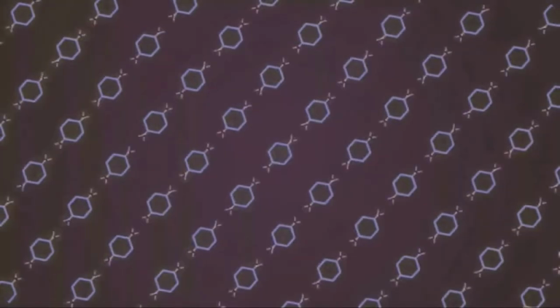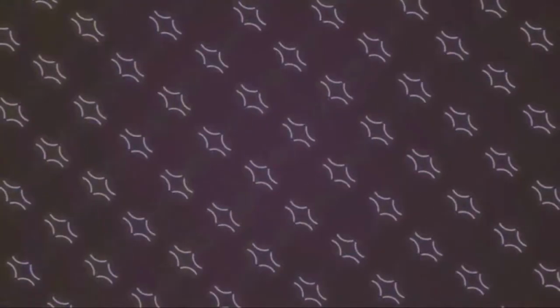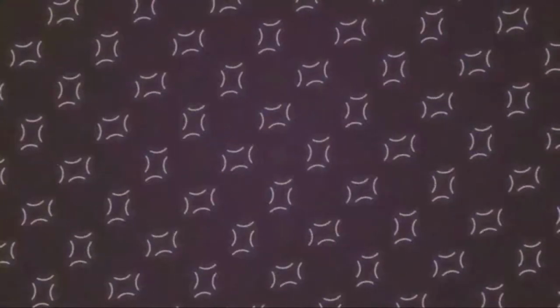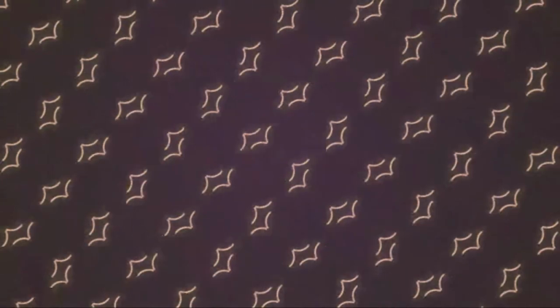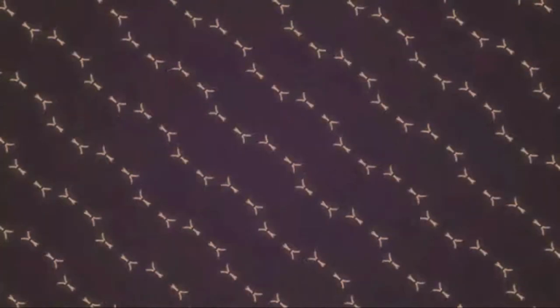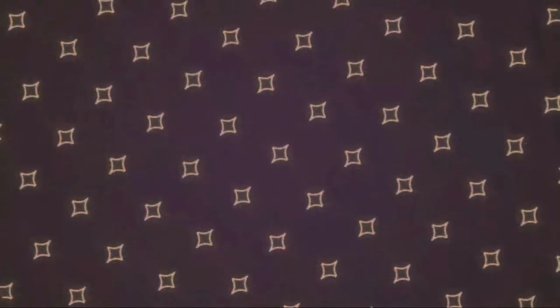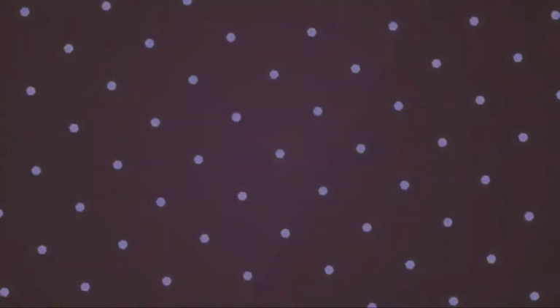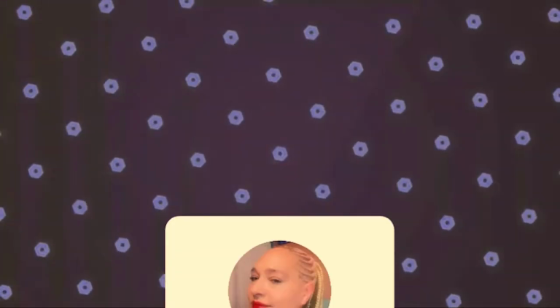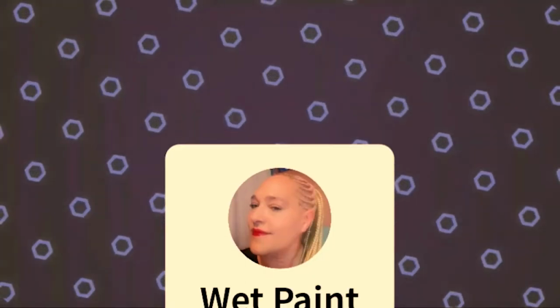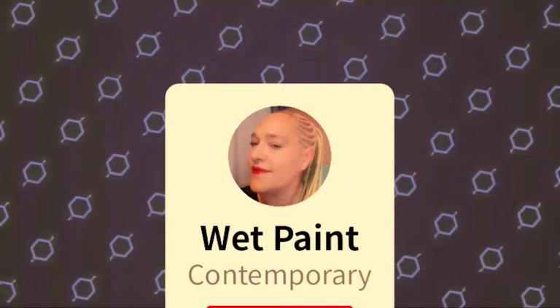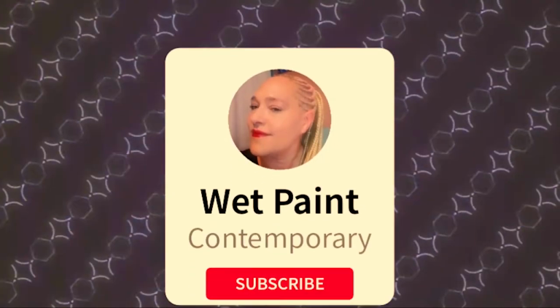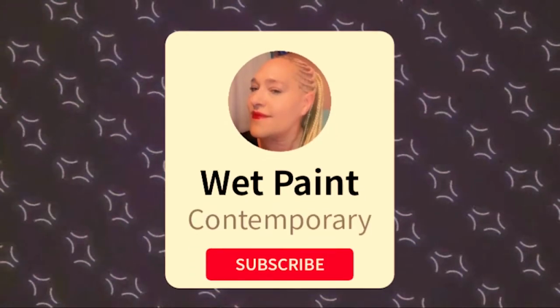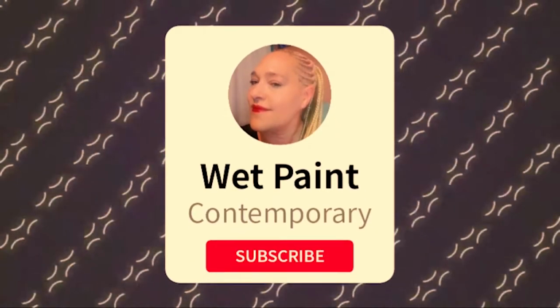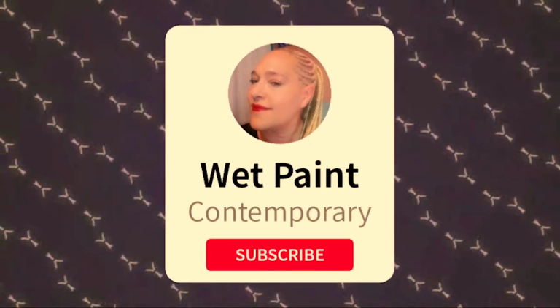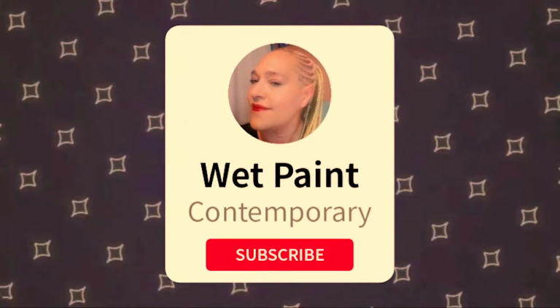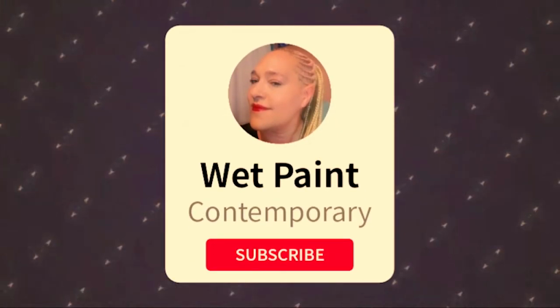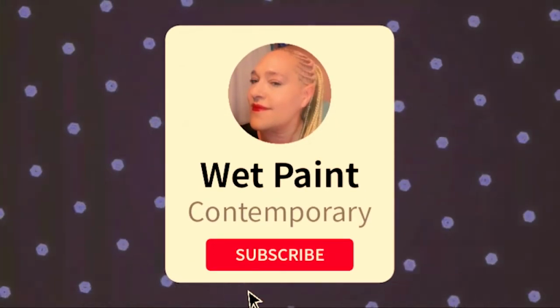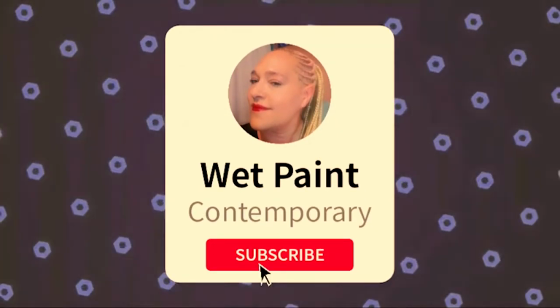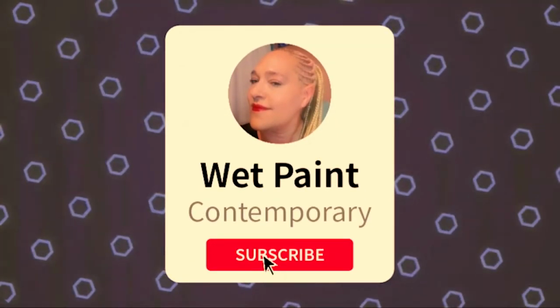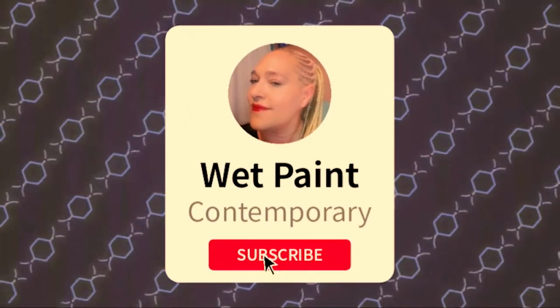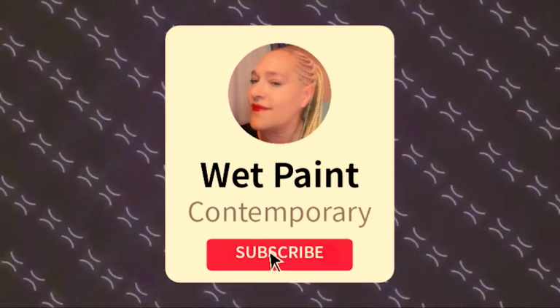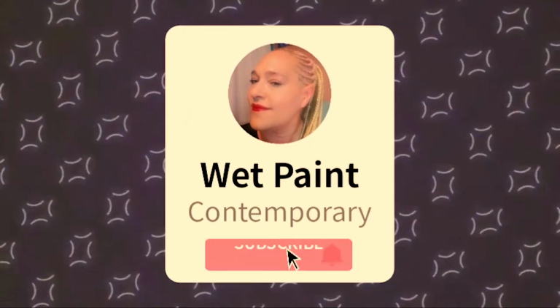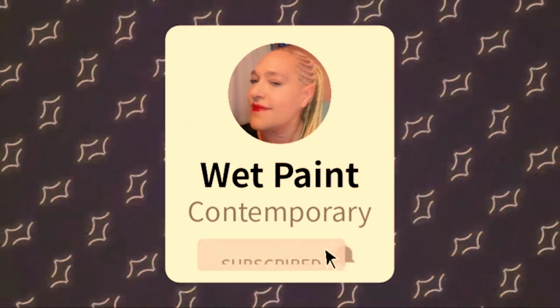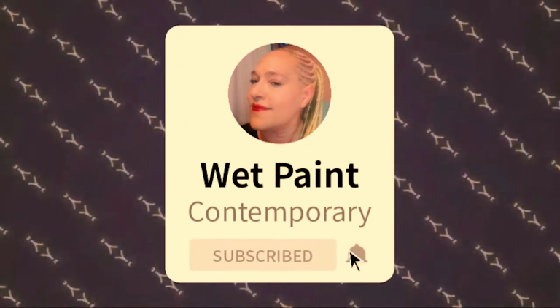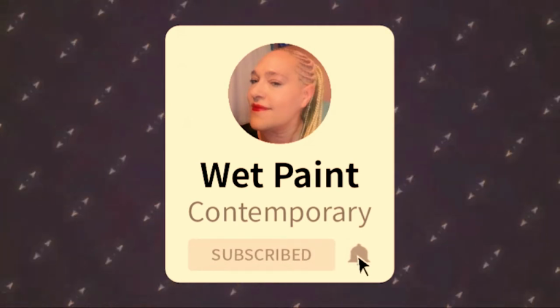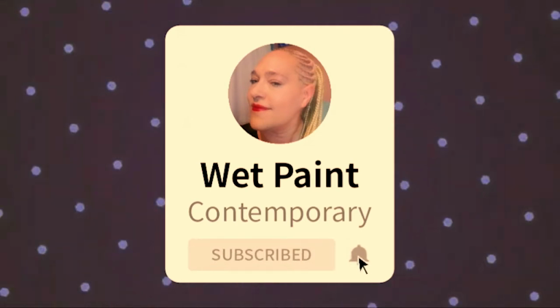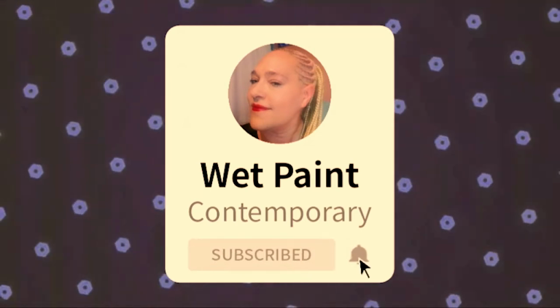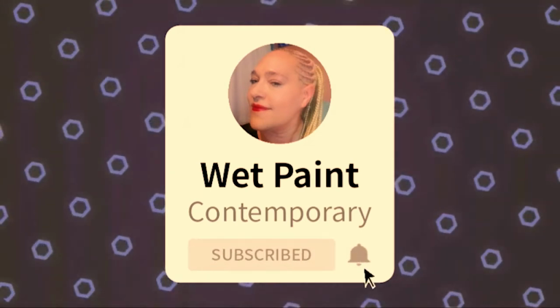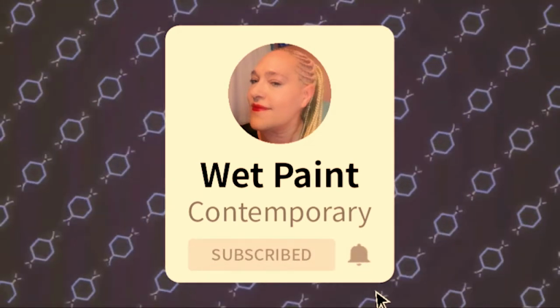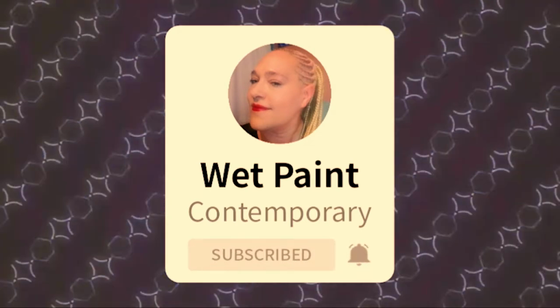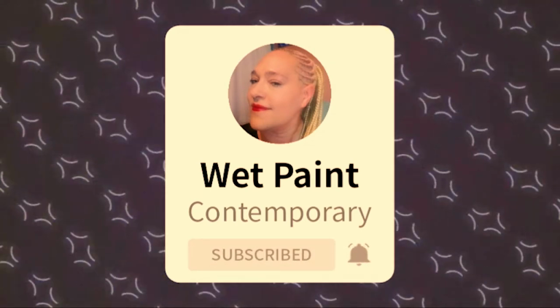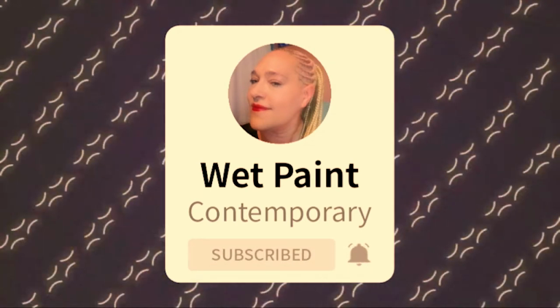Hey guys, don't forget to subscribe and hit that notification bell.